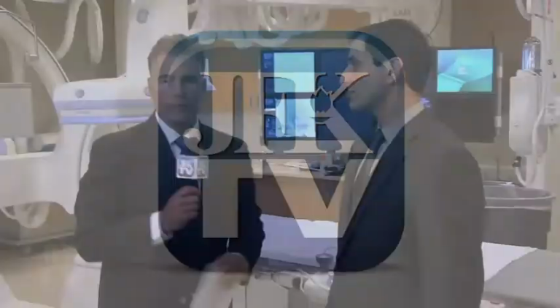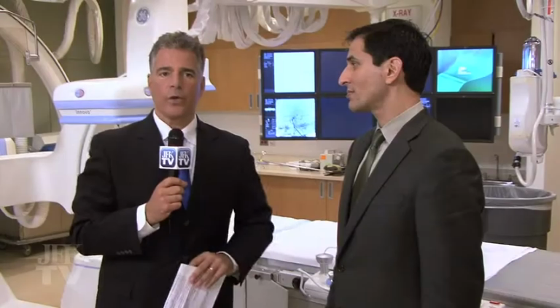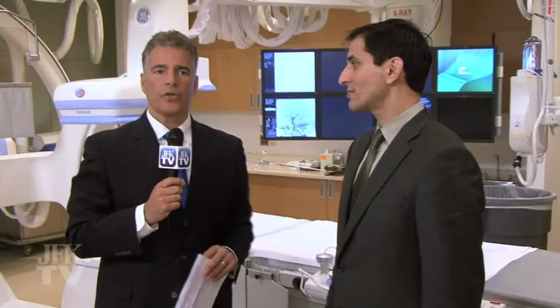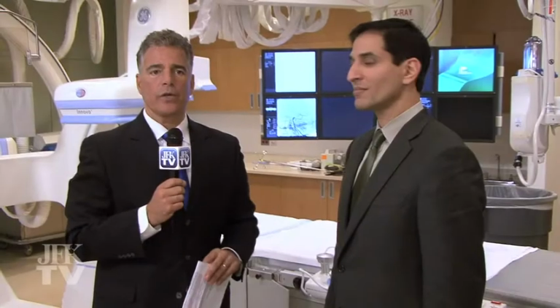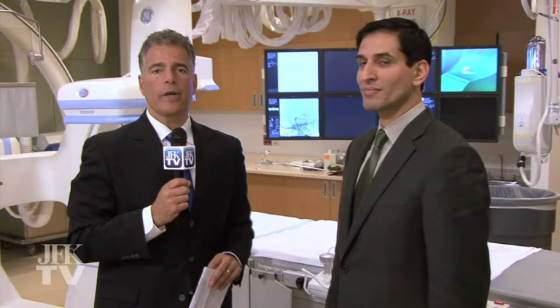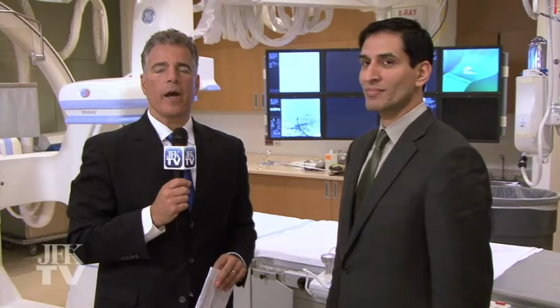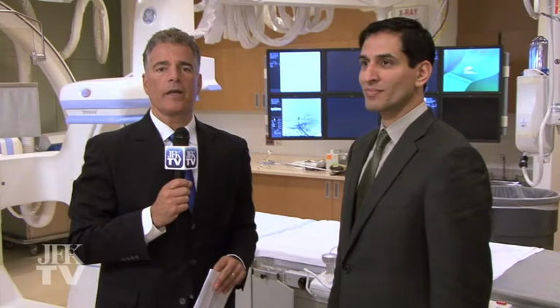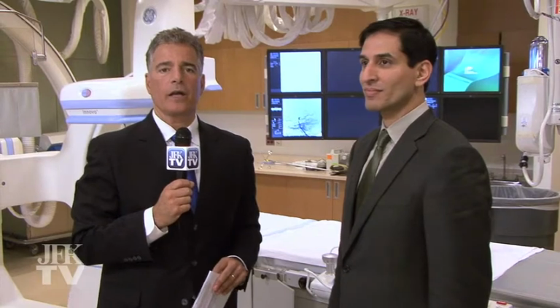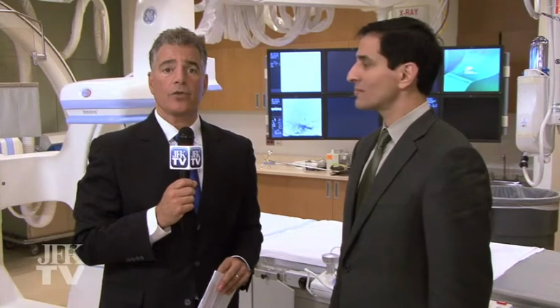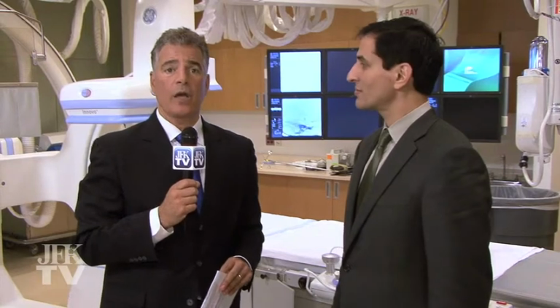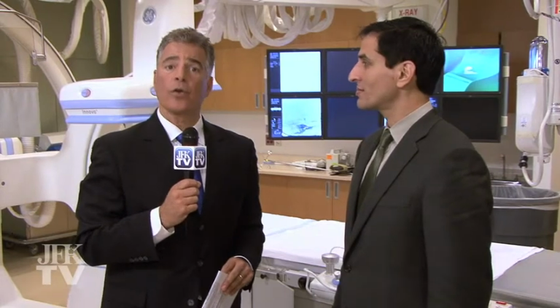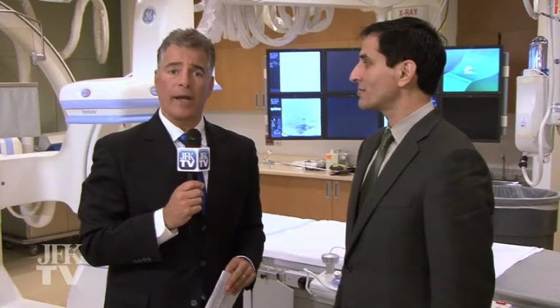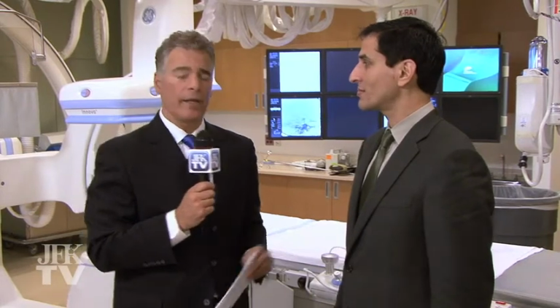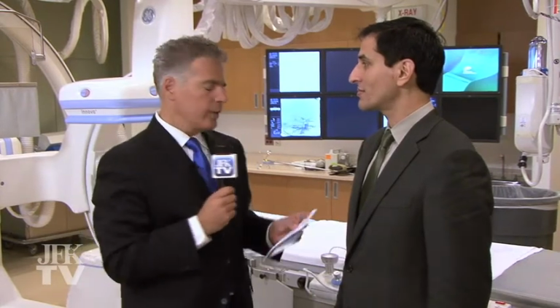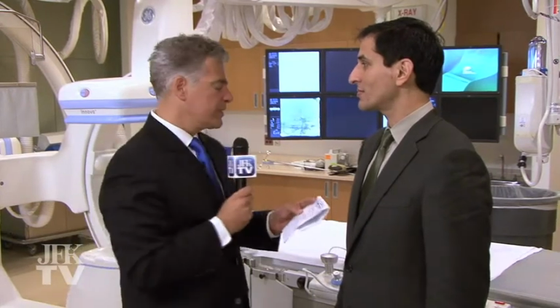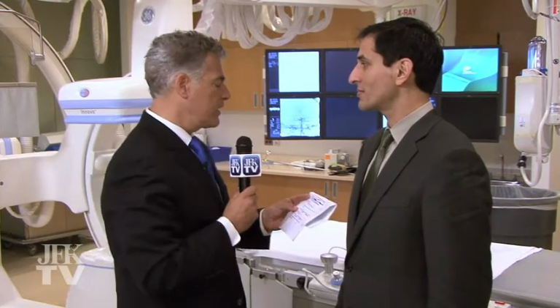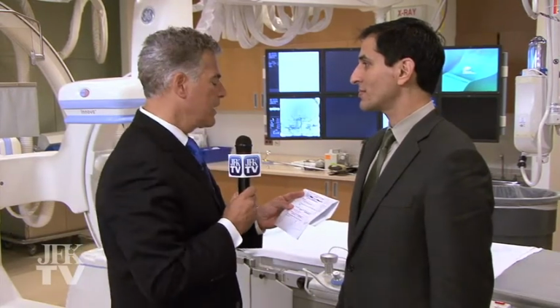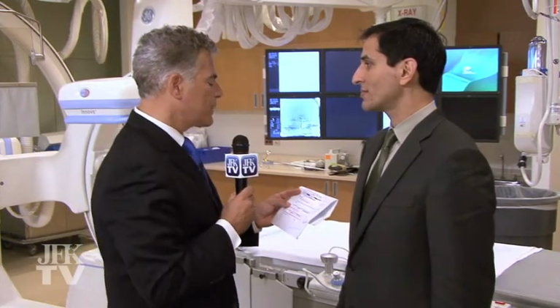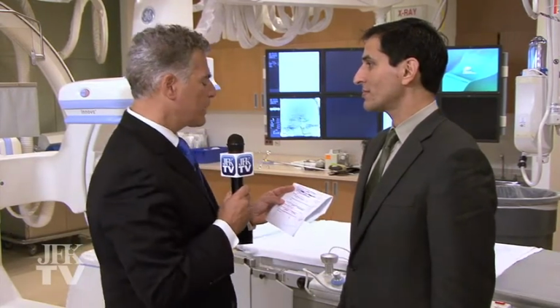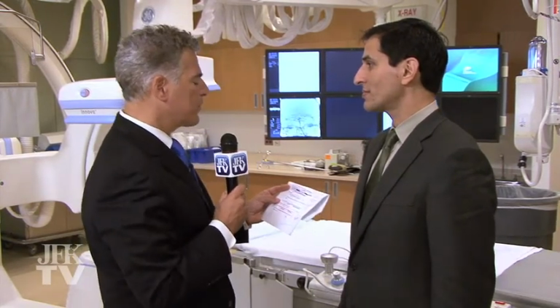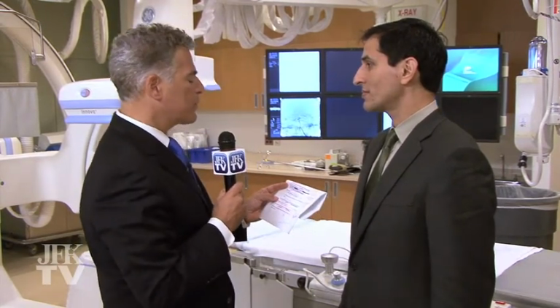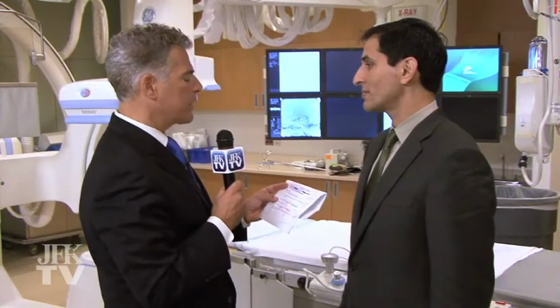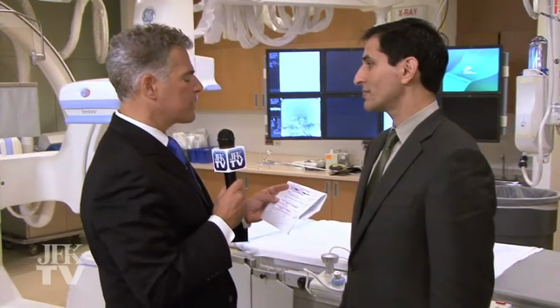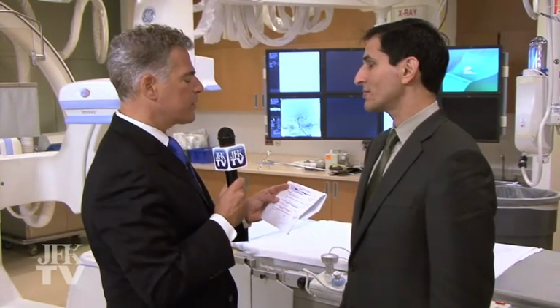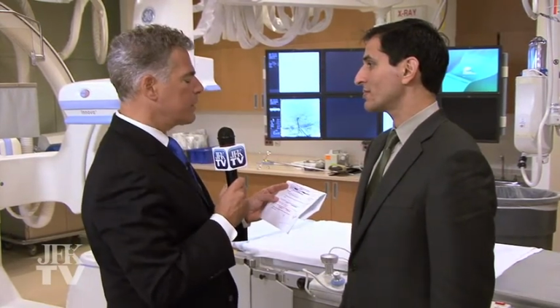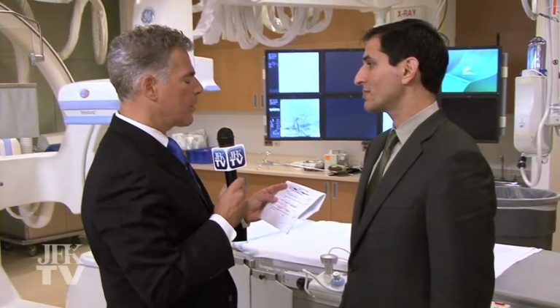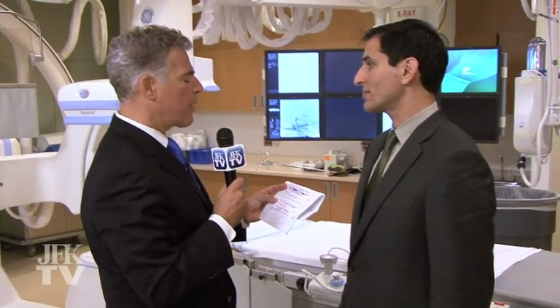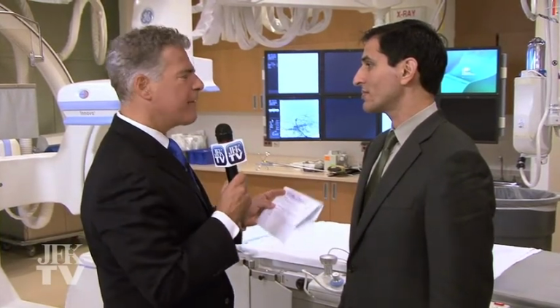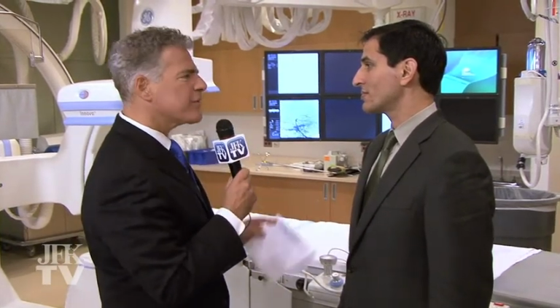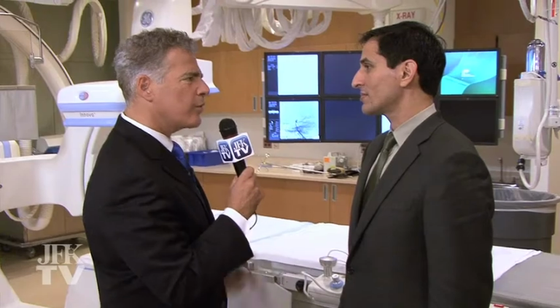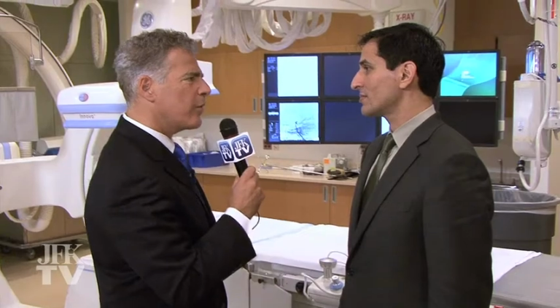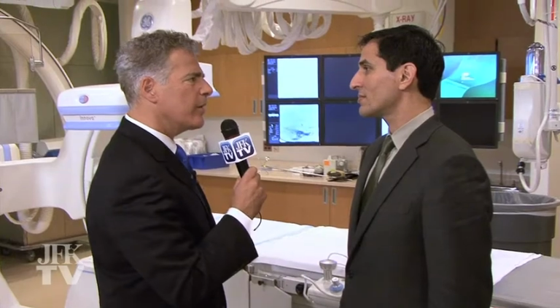We're joined by Dr. Jawad Kramani, who is the director of the Stroke and Cerebrovascular Program here.